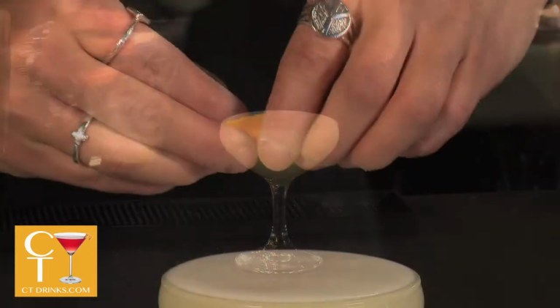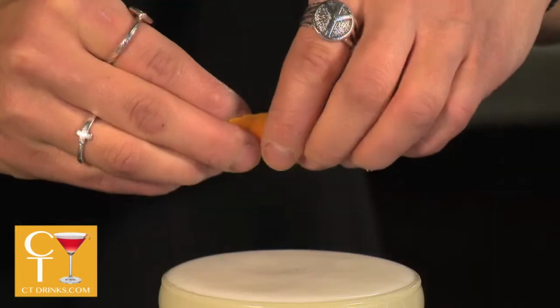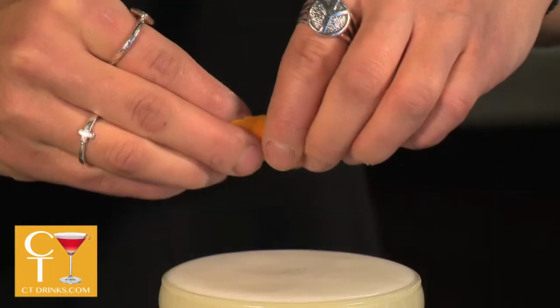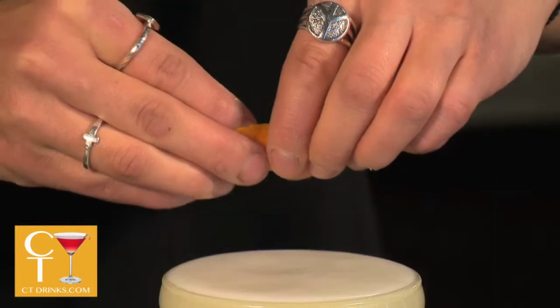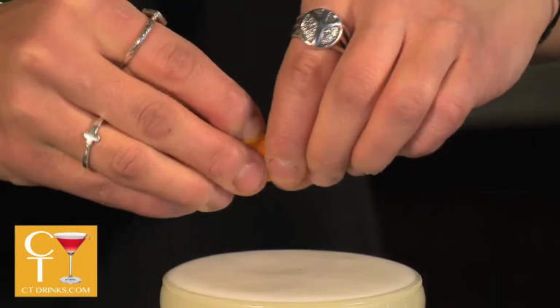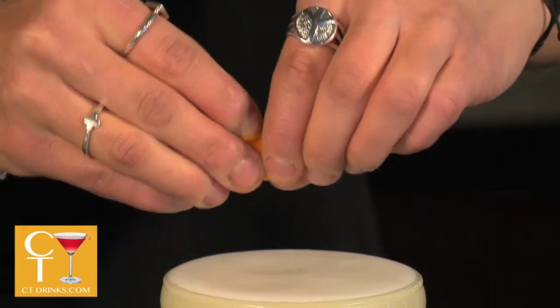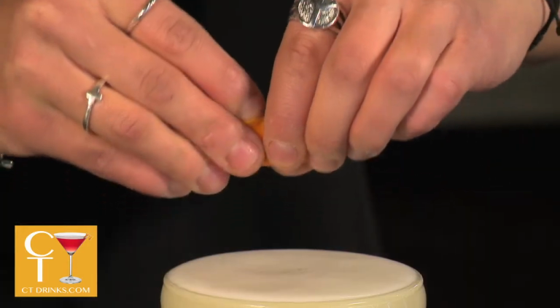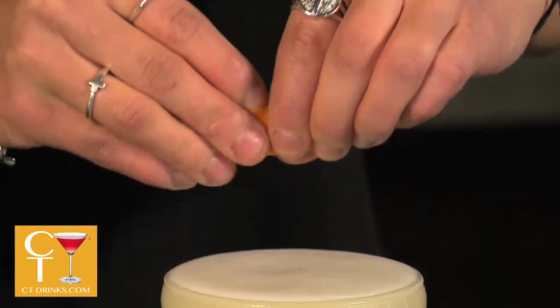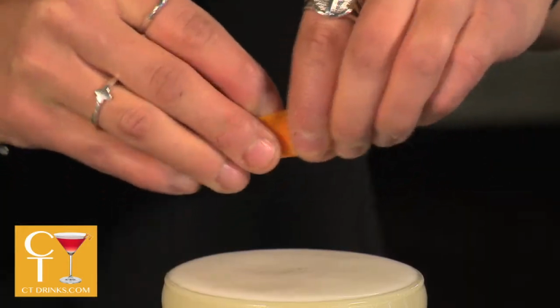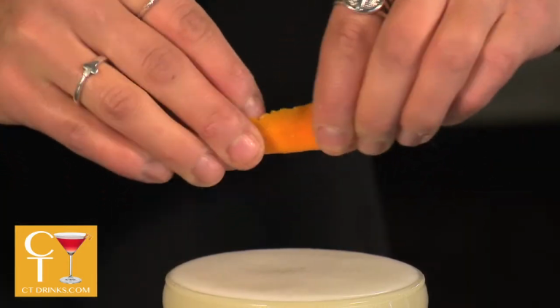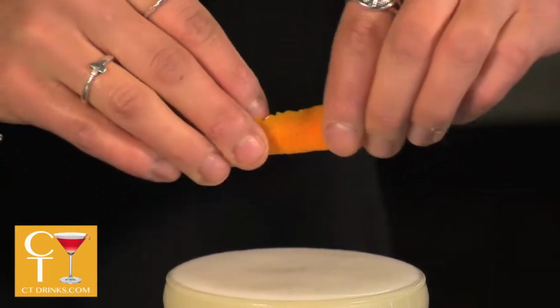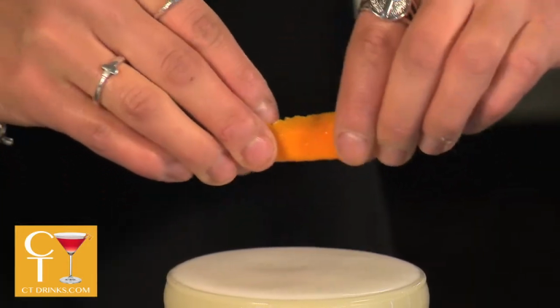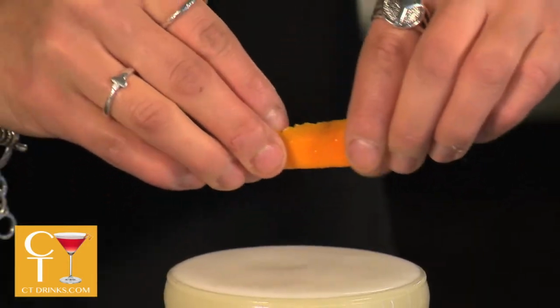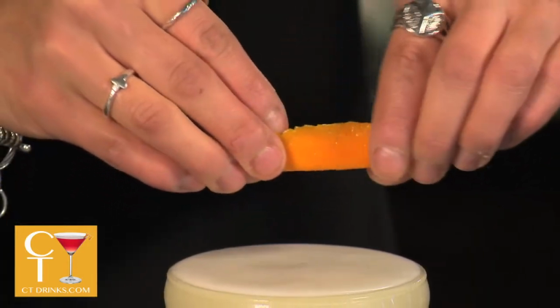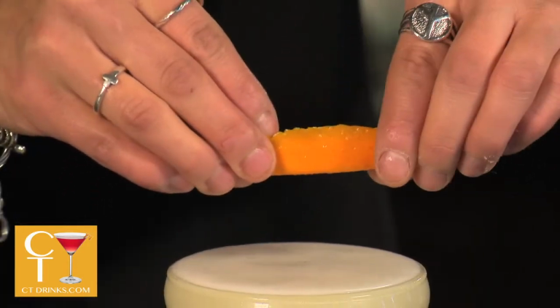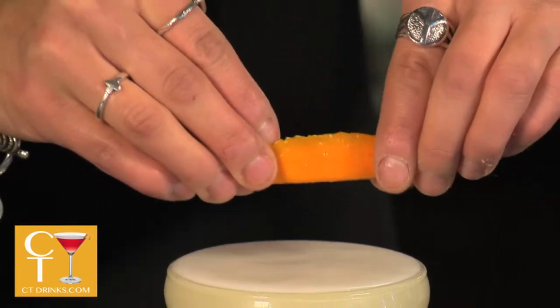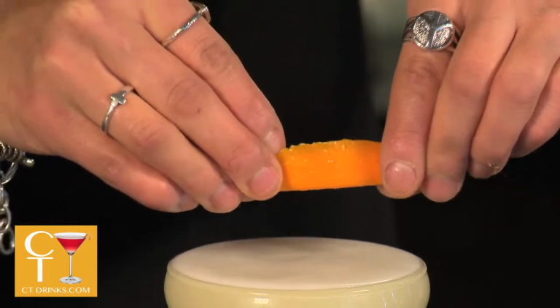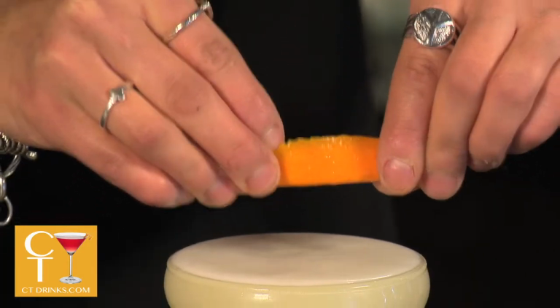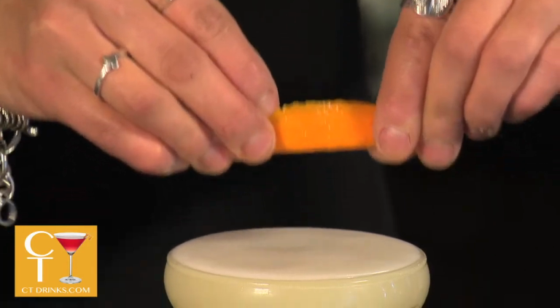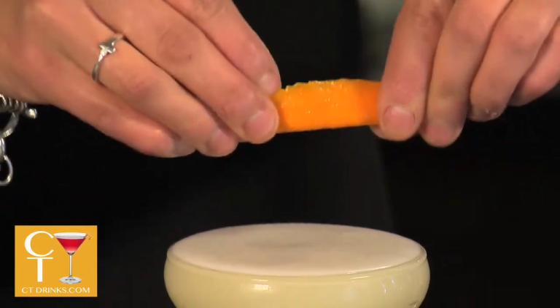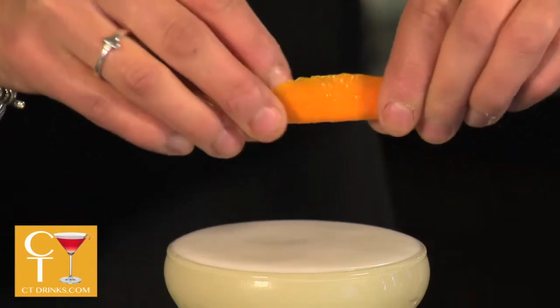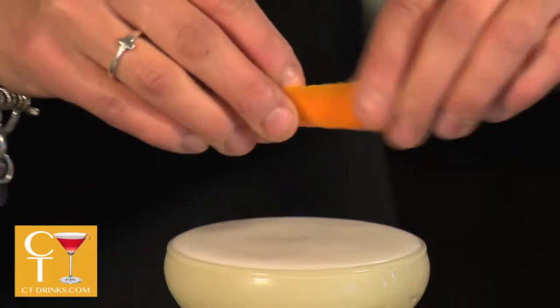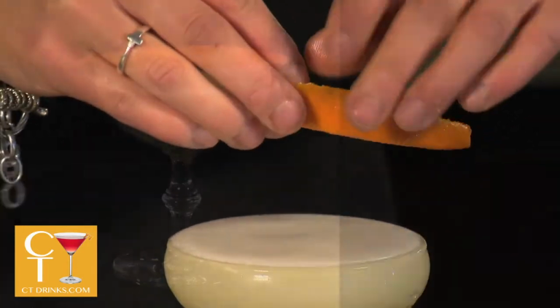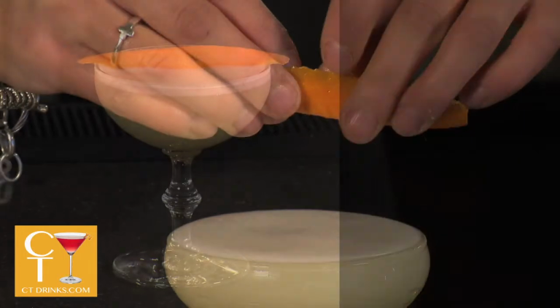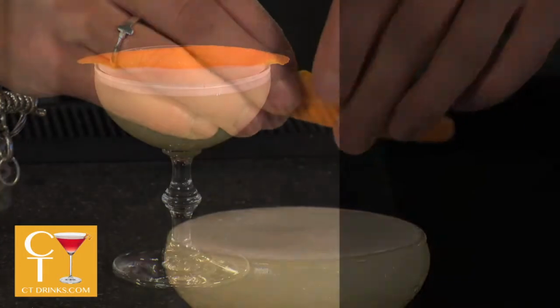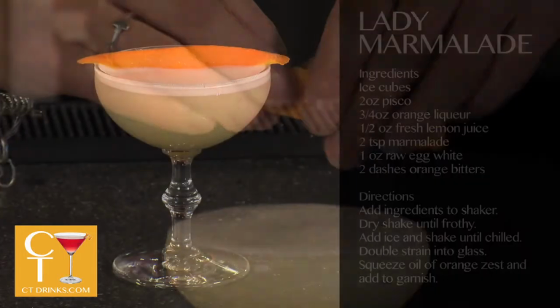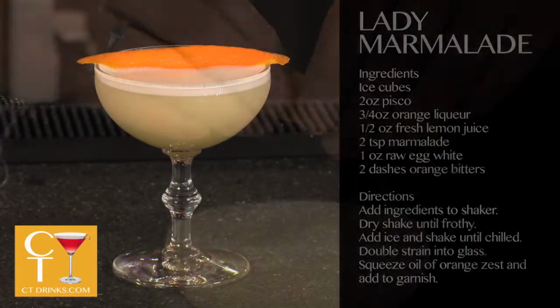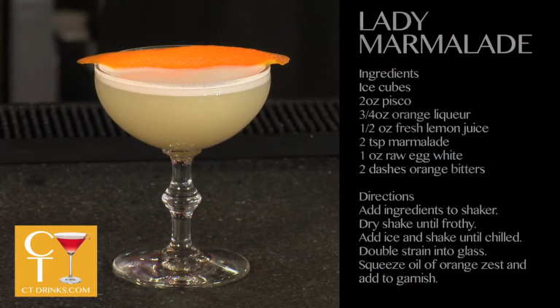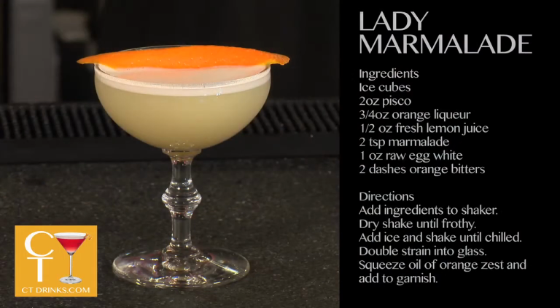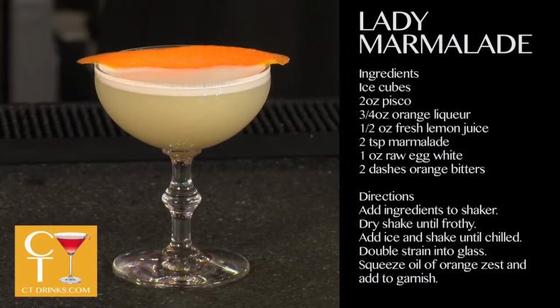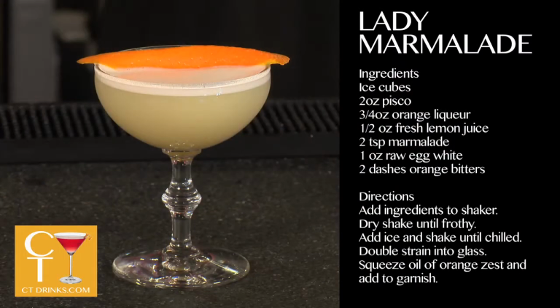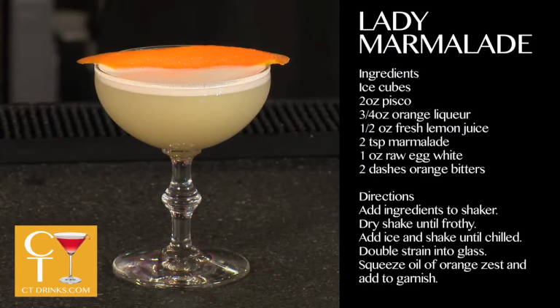I'm finishing it with orange oil, and this is the Lady Marmalade.